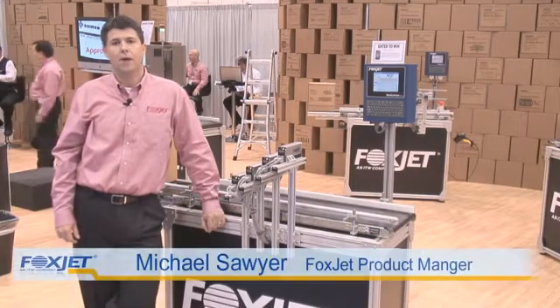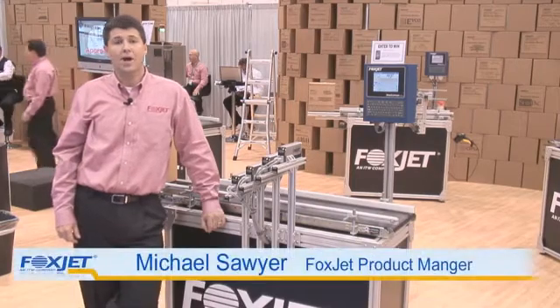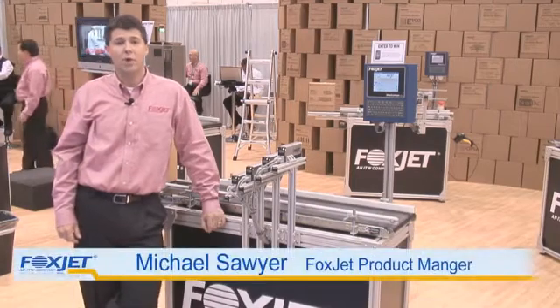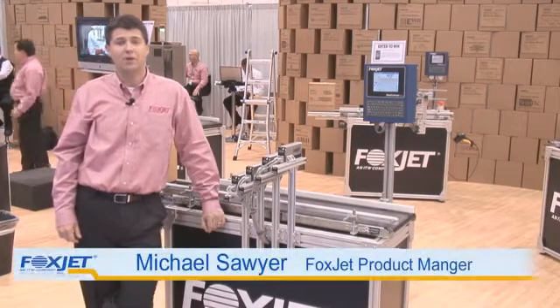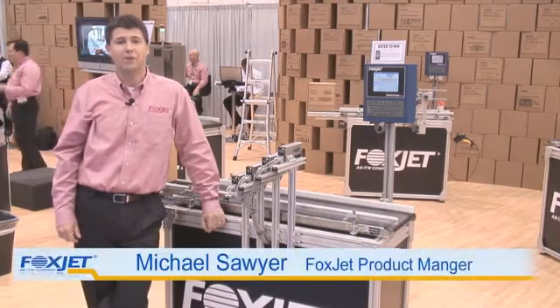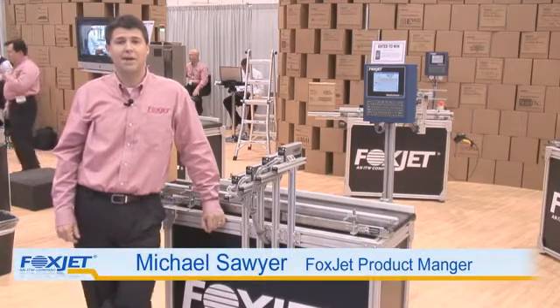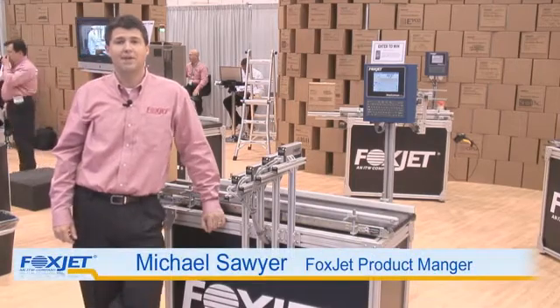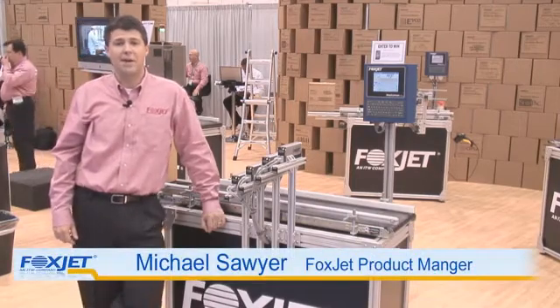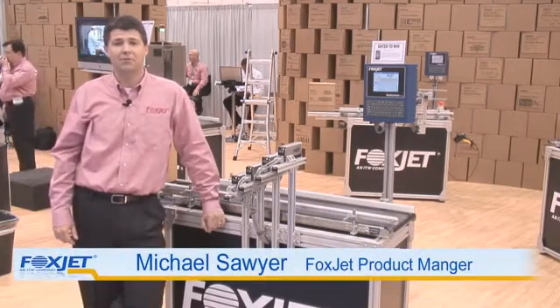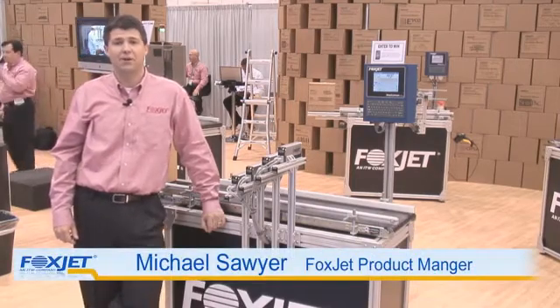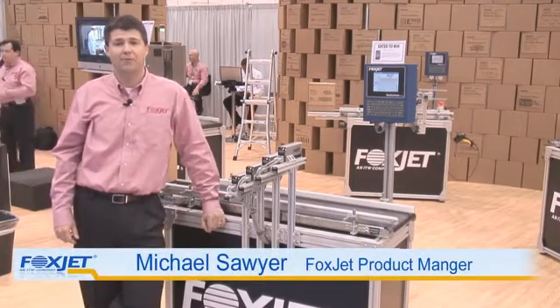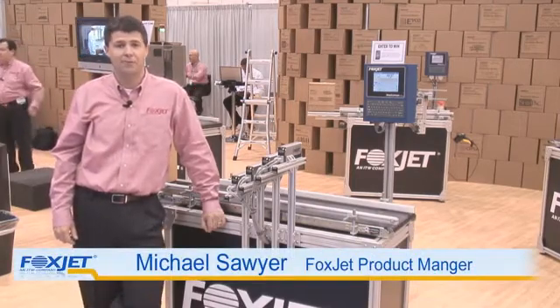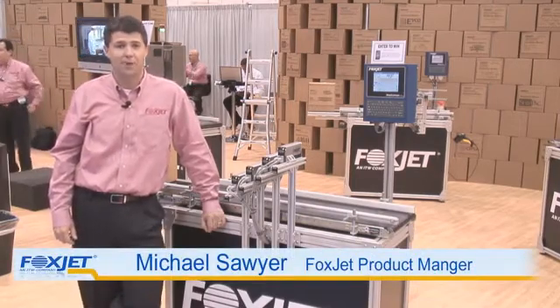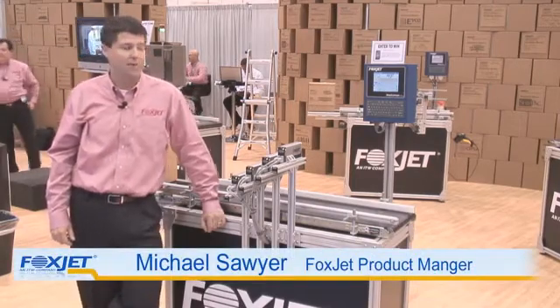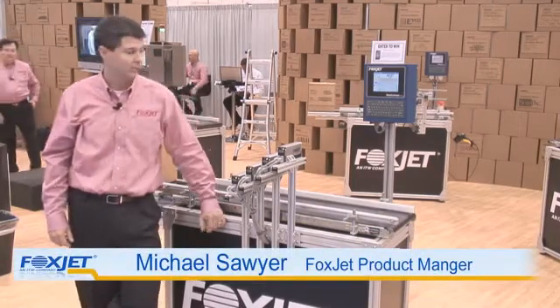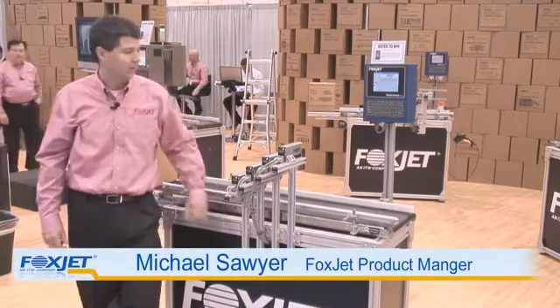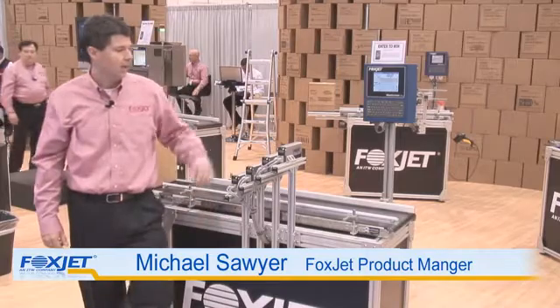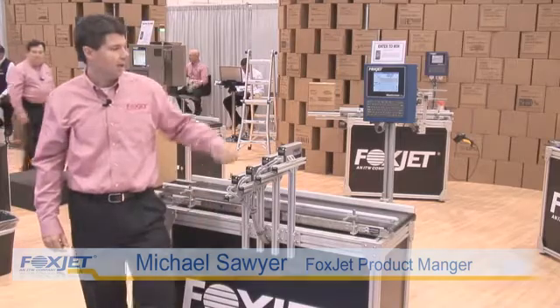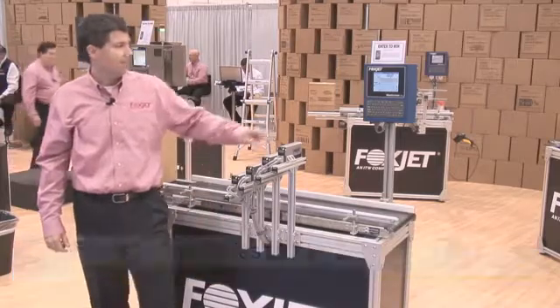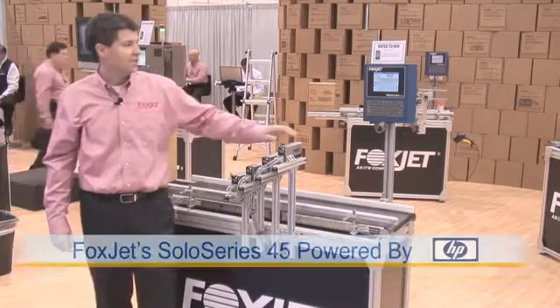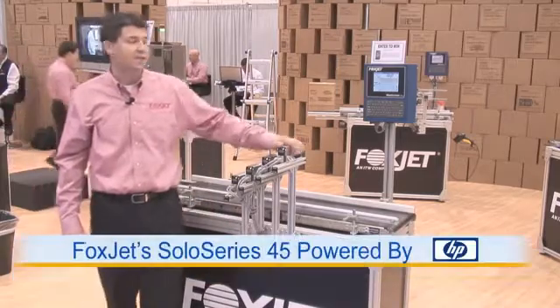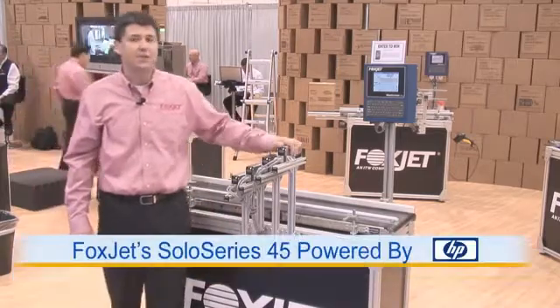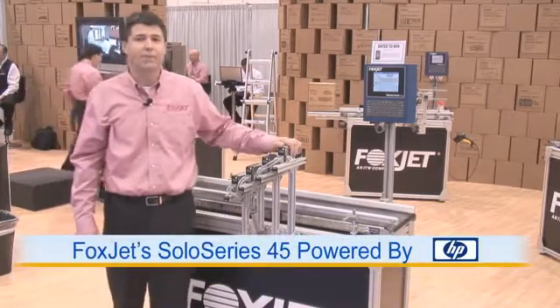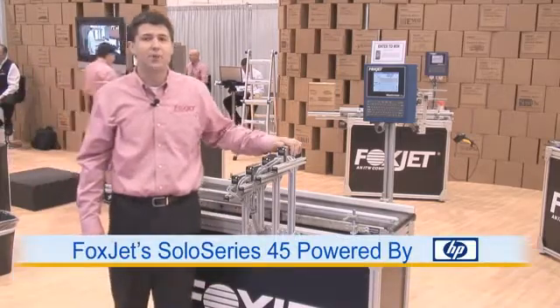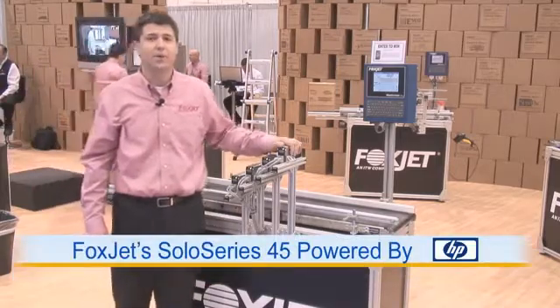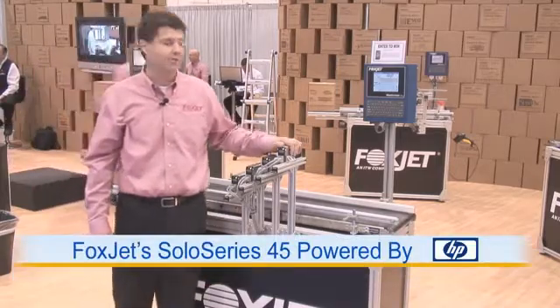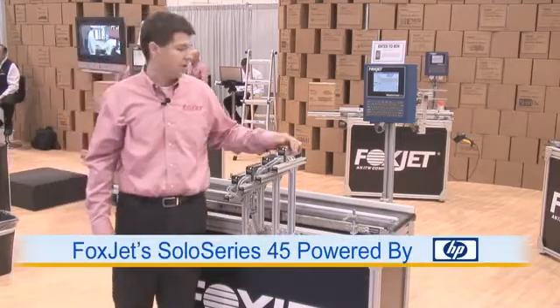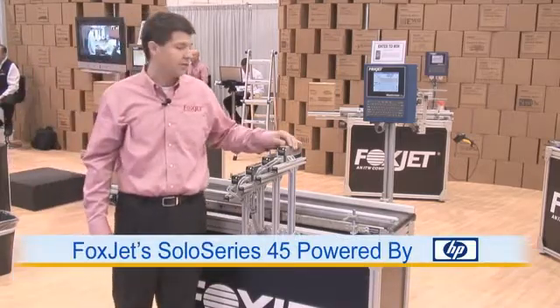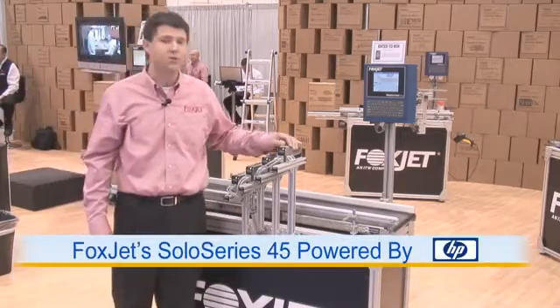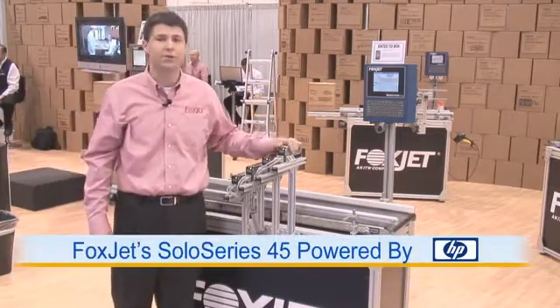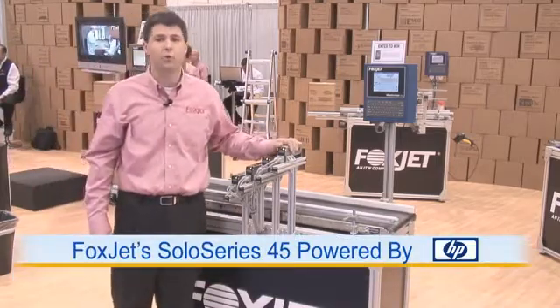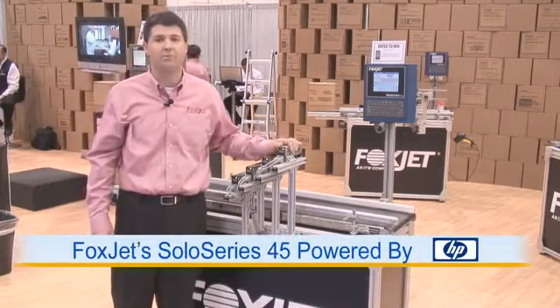Welcome to Las Vegas. I'm Michael Sawyer, the FoxShift product manager, and I'm very excited to talk to you about a product that we call the Solo Series 45.